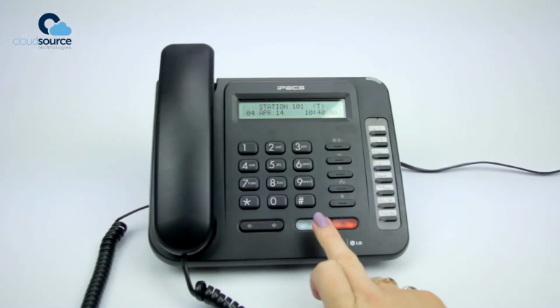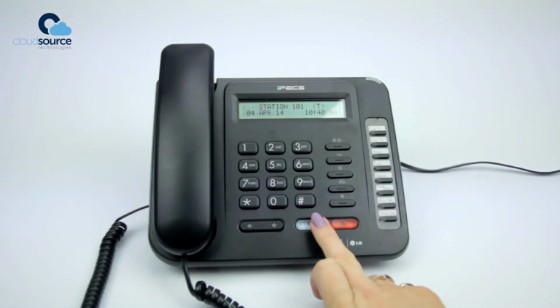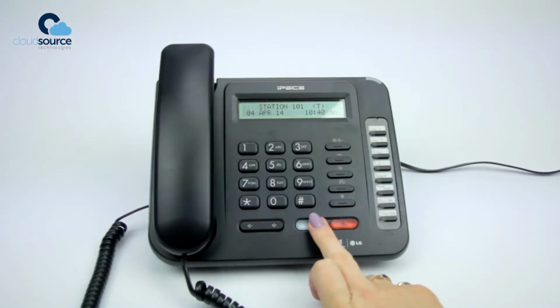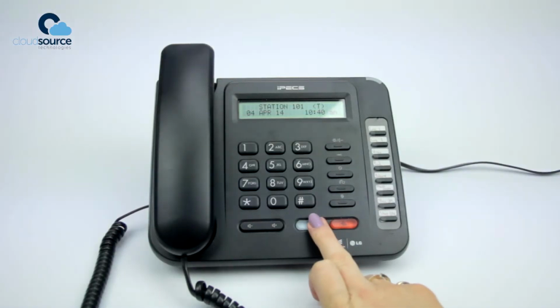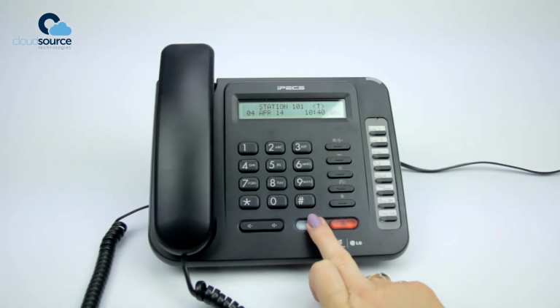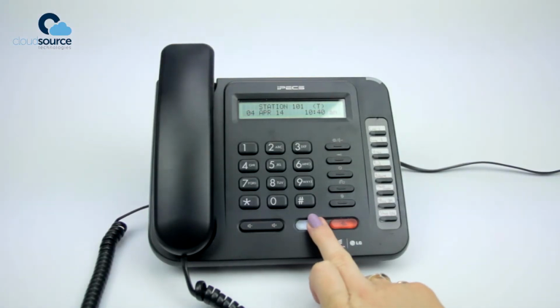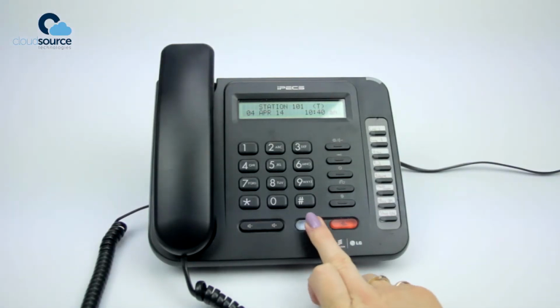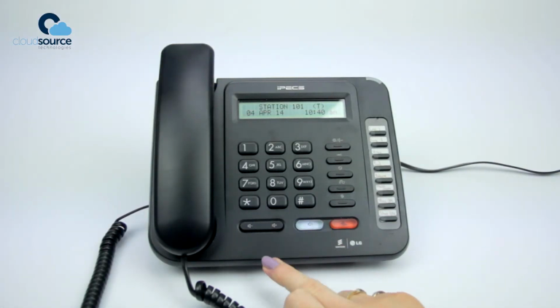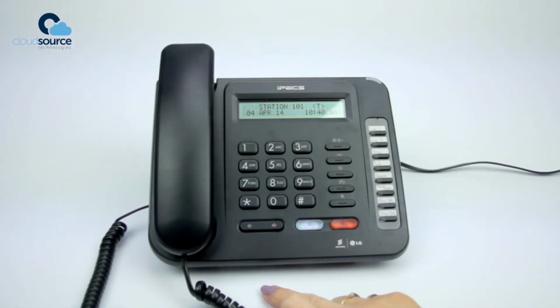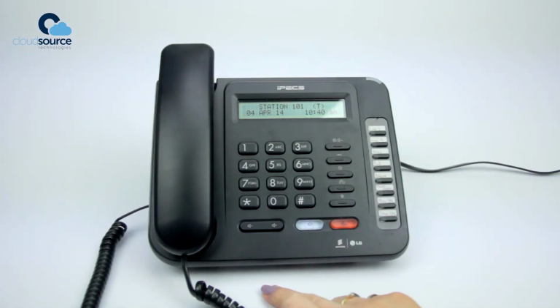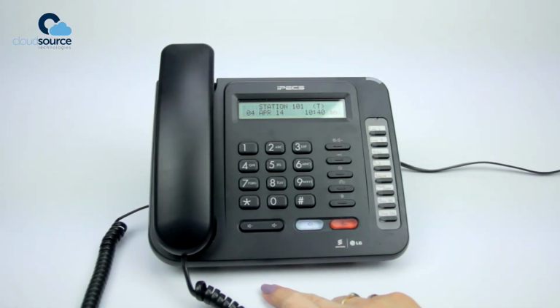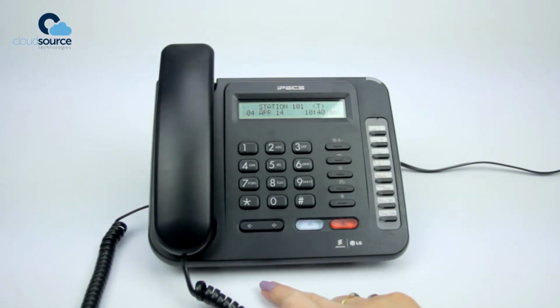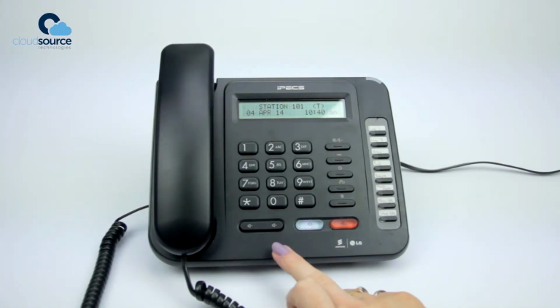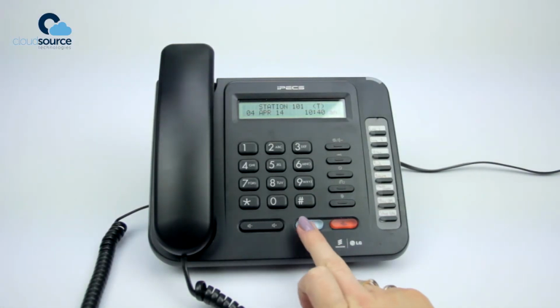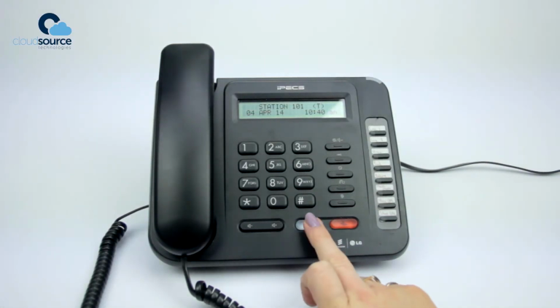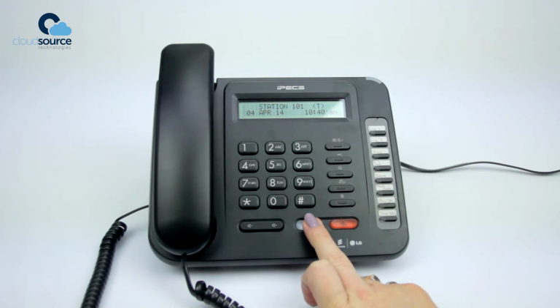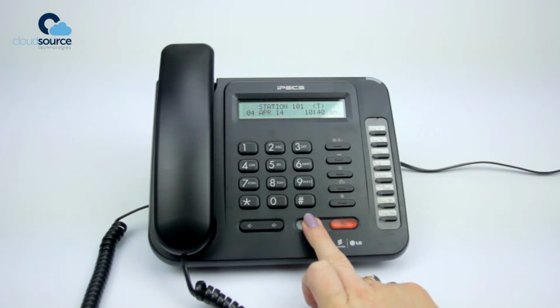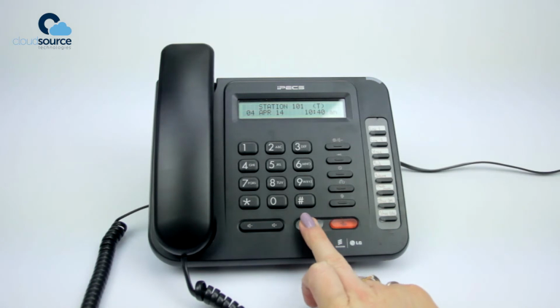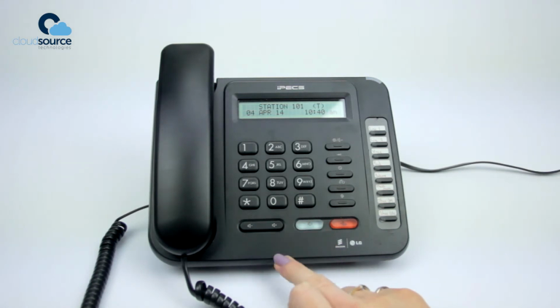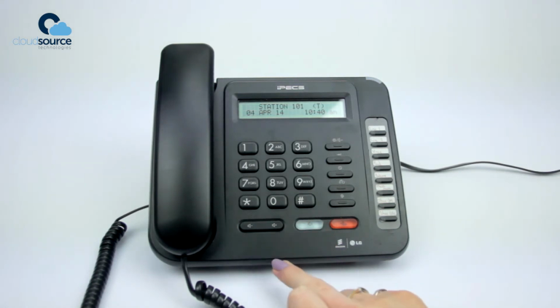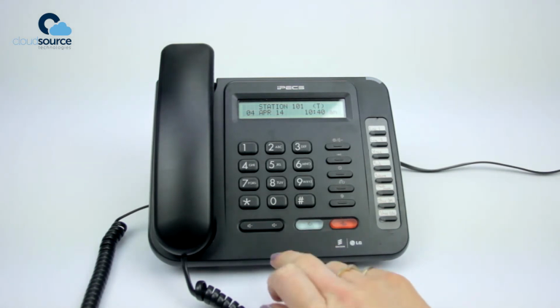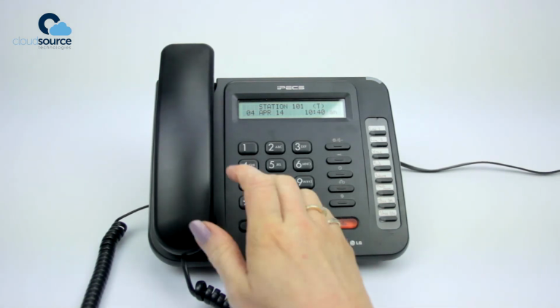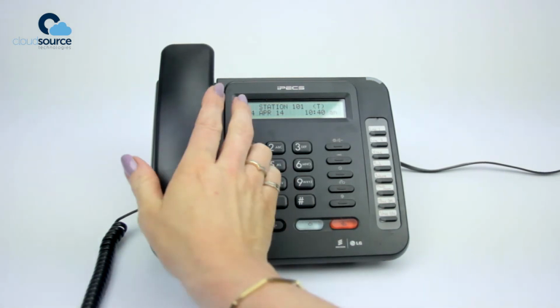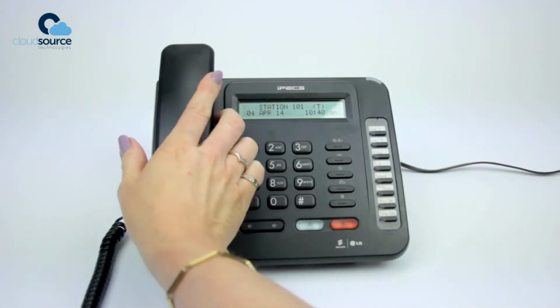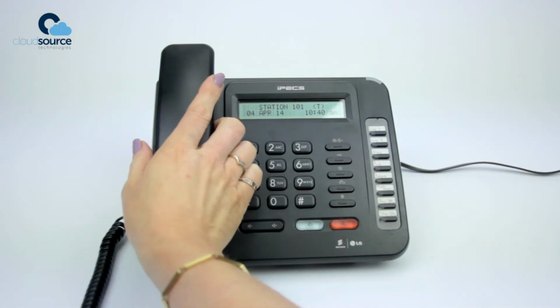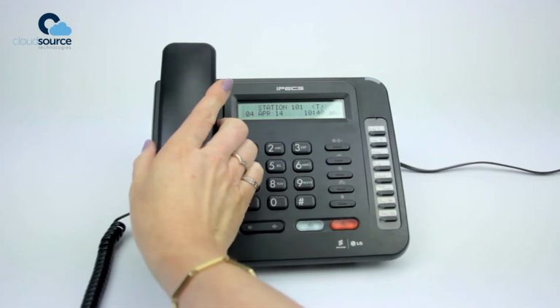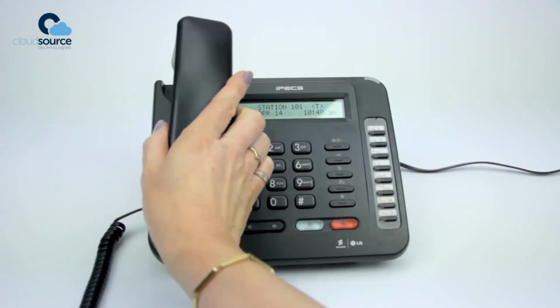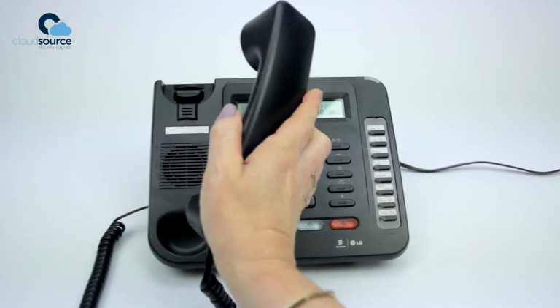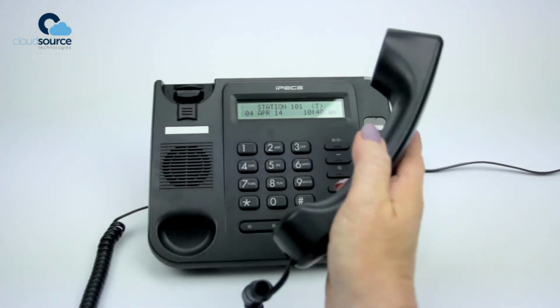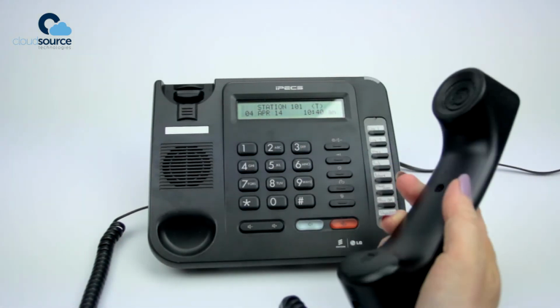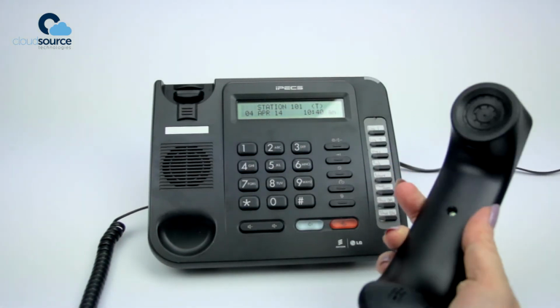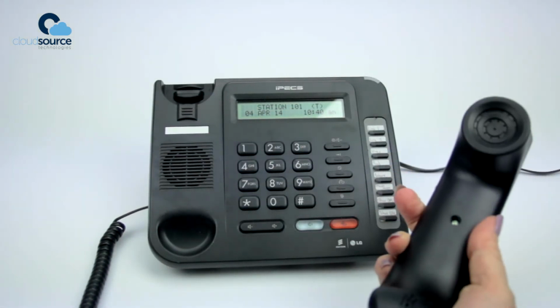To make a call hands-free, press the speakerphone key. Or for privacy, simply lift the handset.